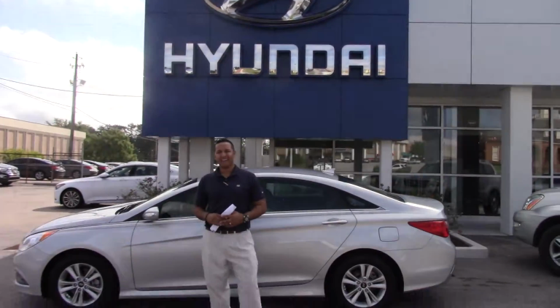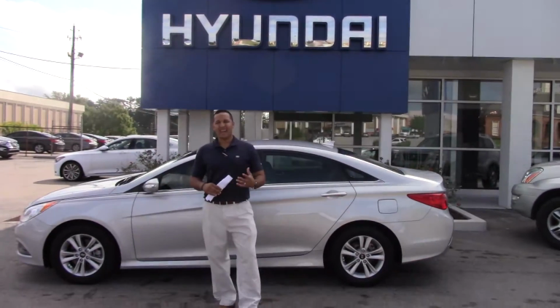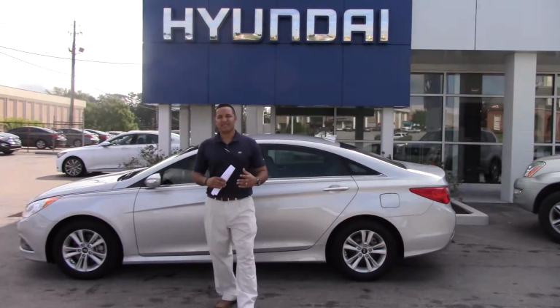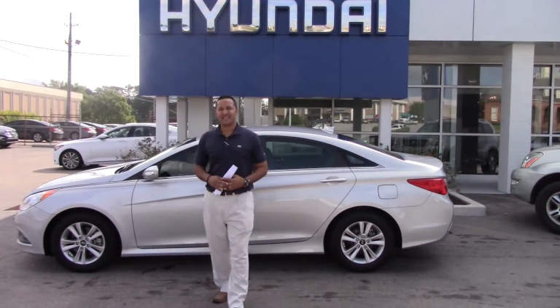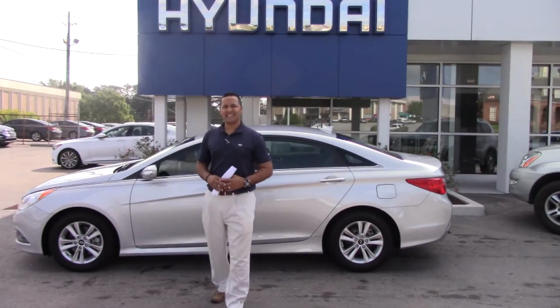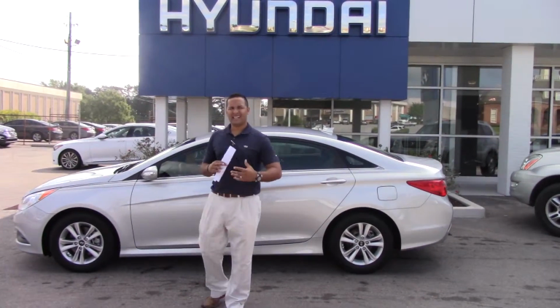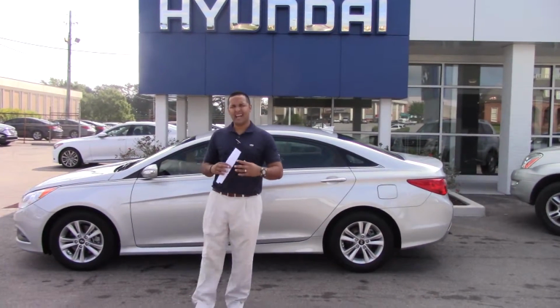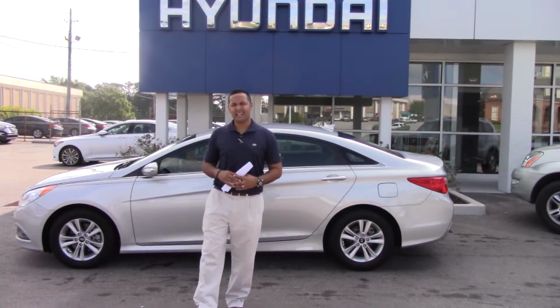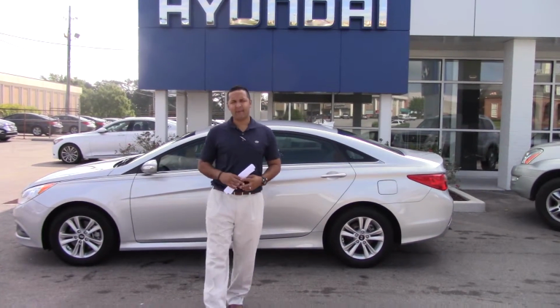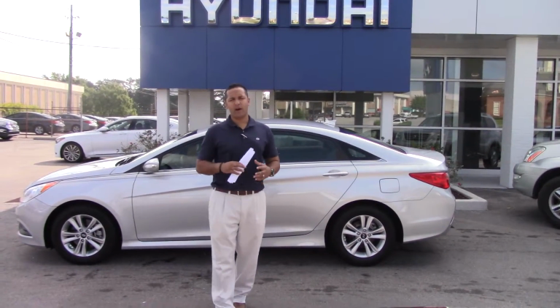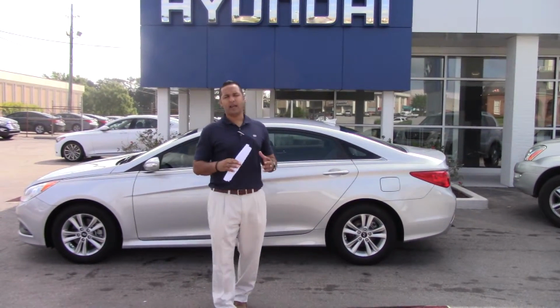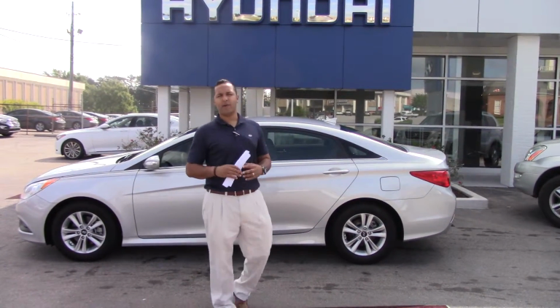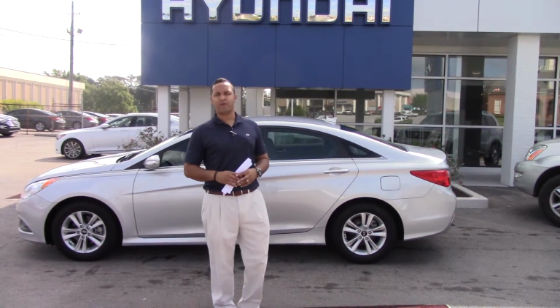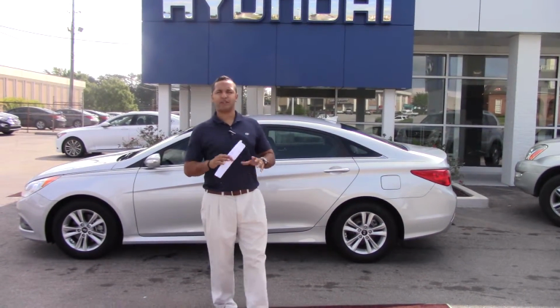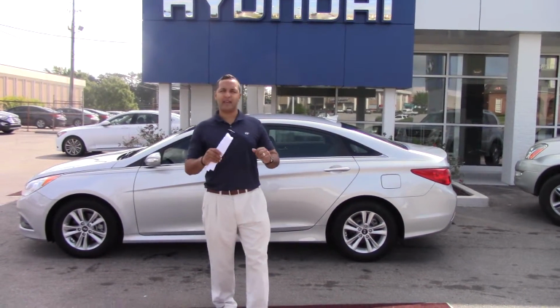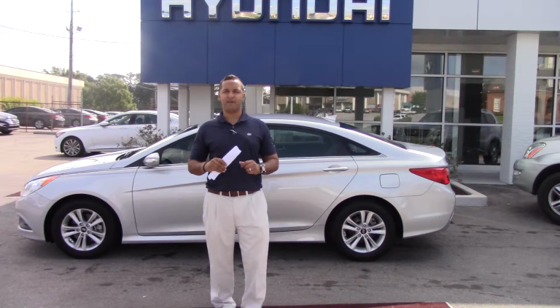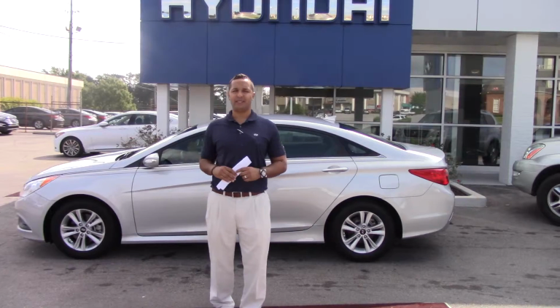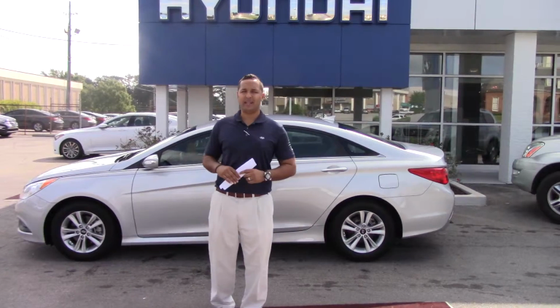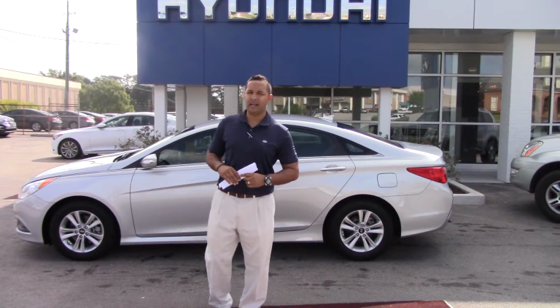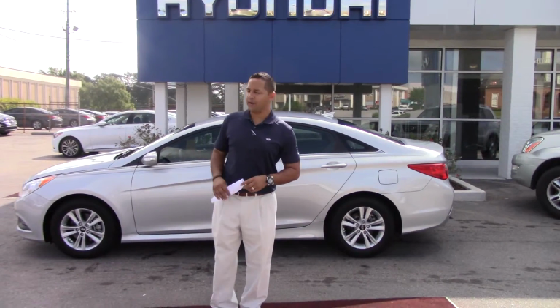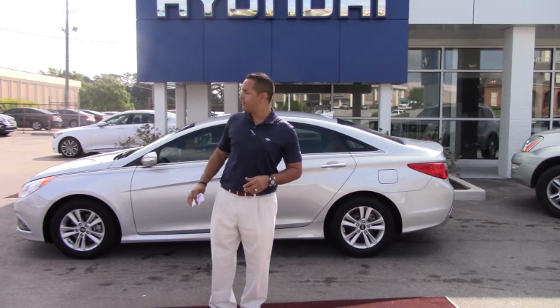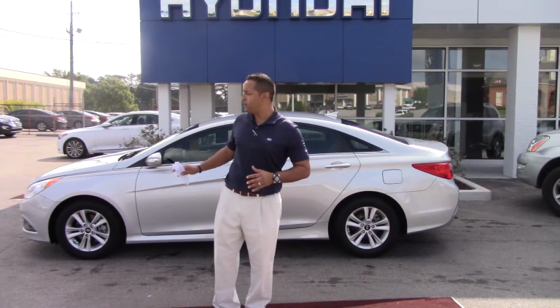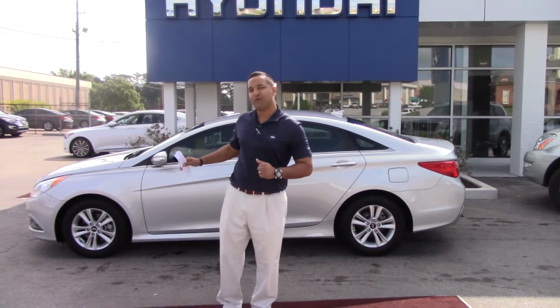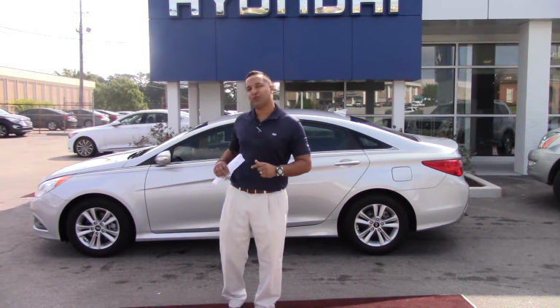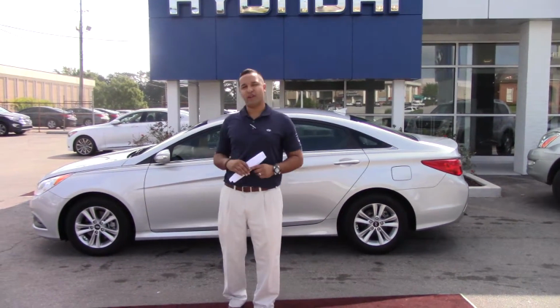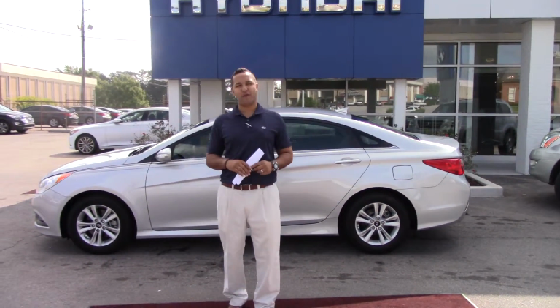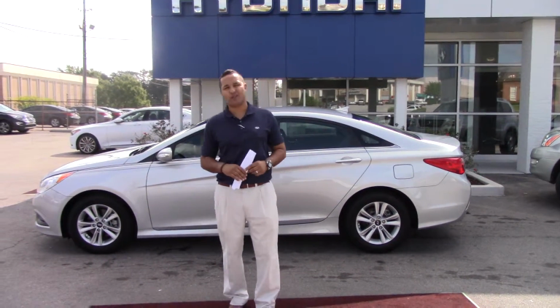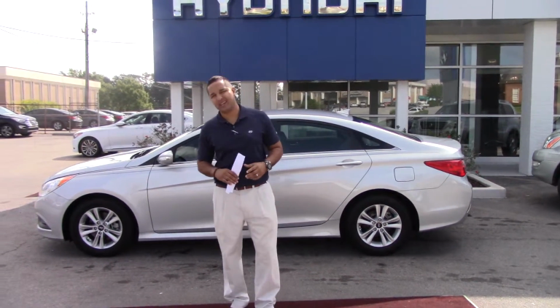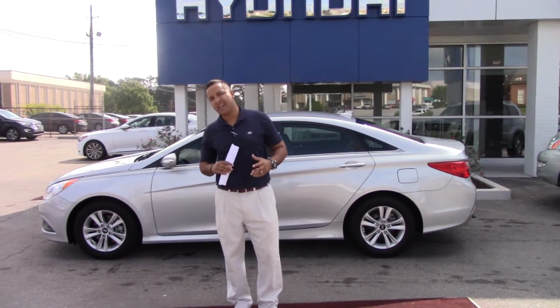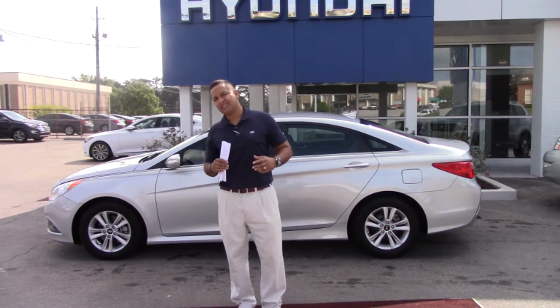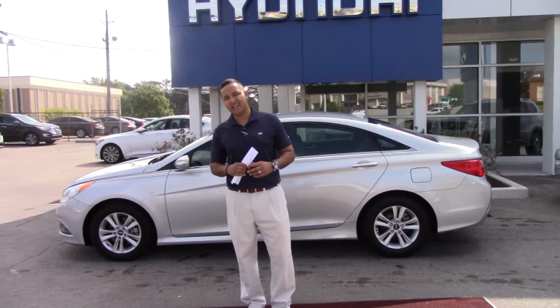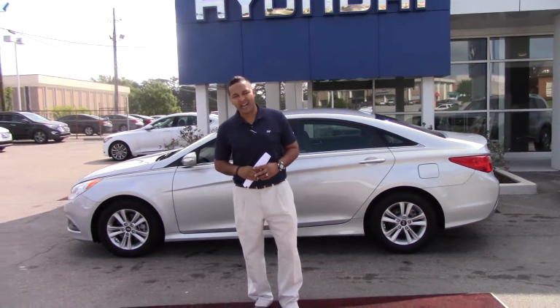Hey Ms. Lindsey, Danny, Tamron — Hyundai. I want to first thank you for your internet inquiry on the beautiful 2014 Sonata.